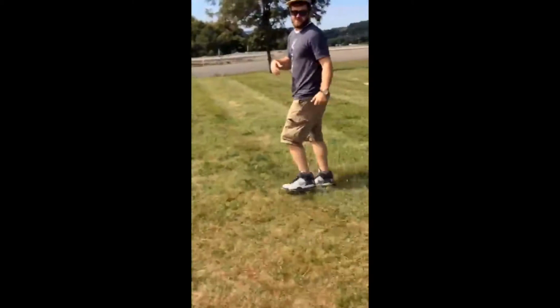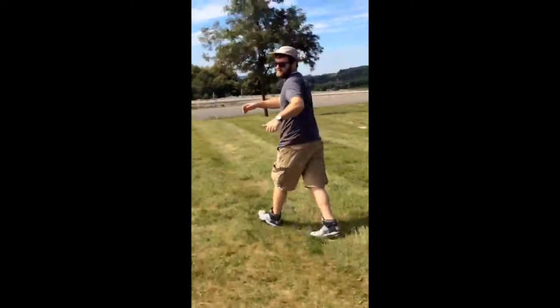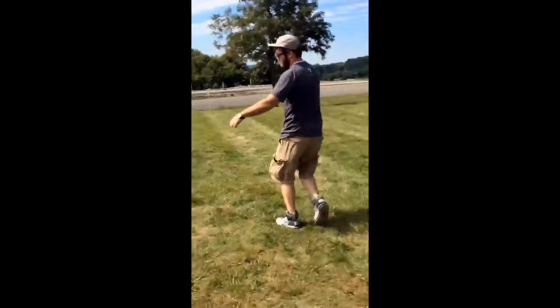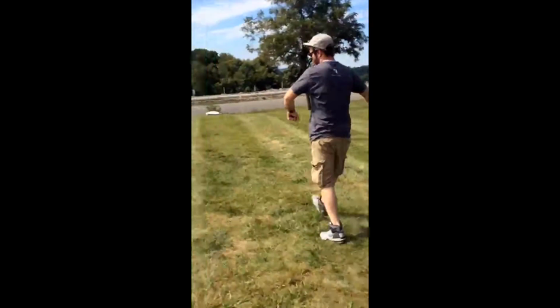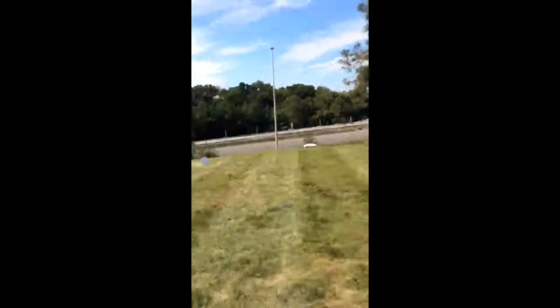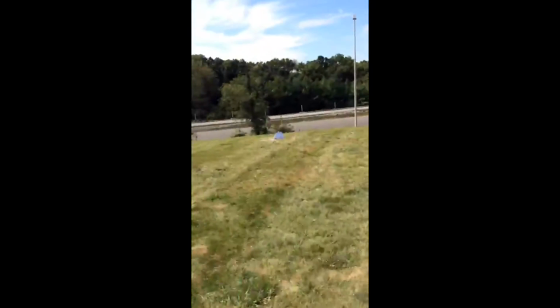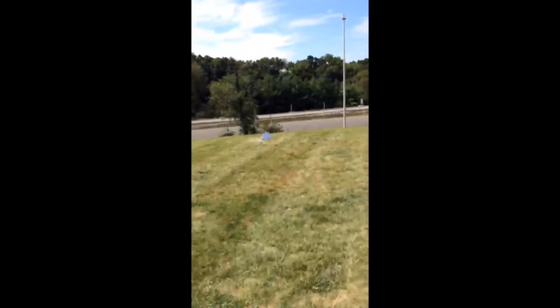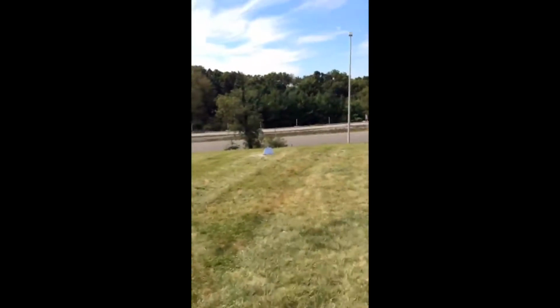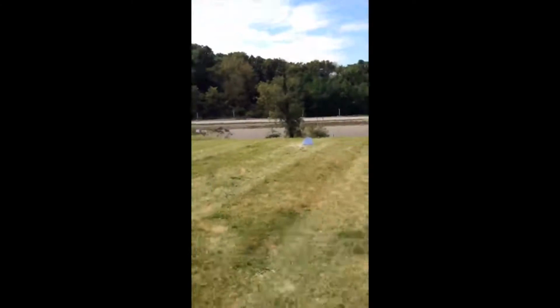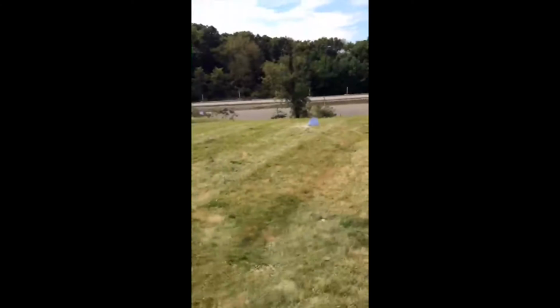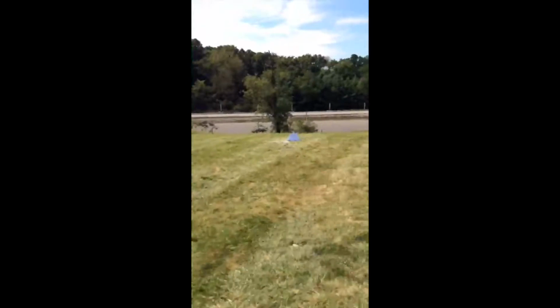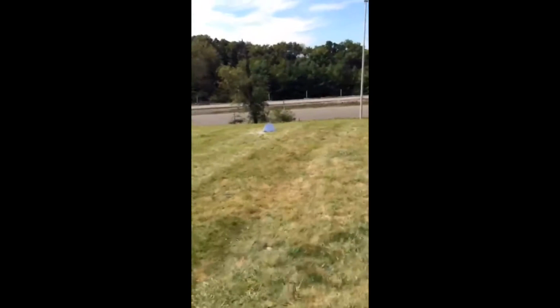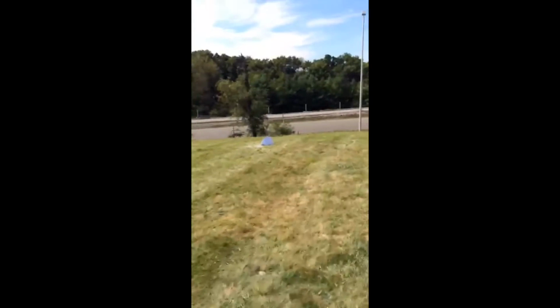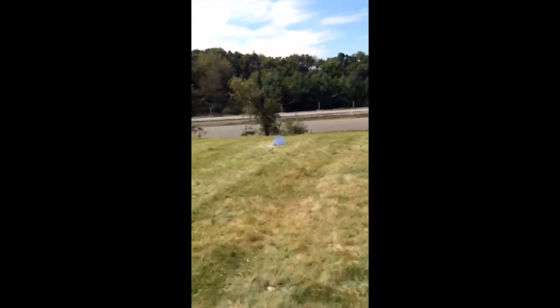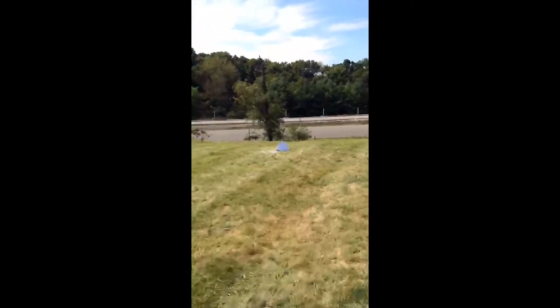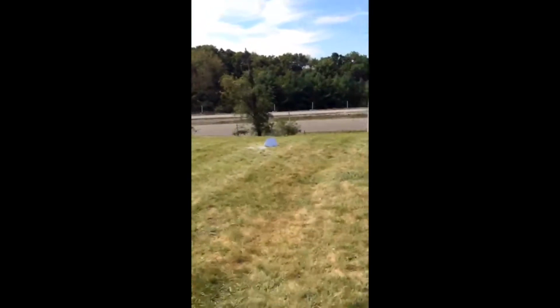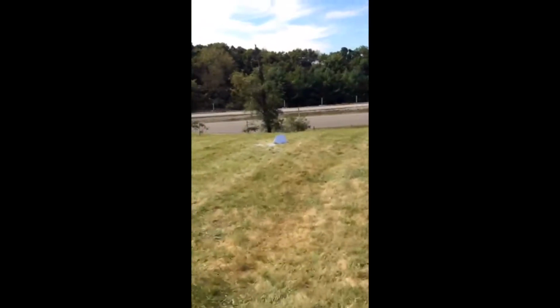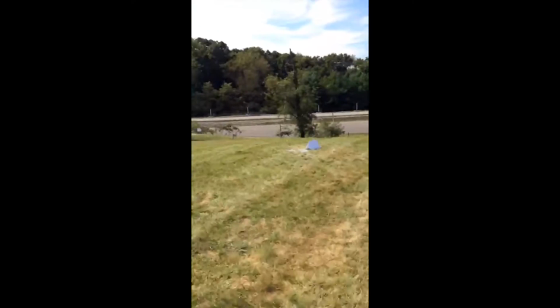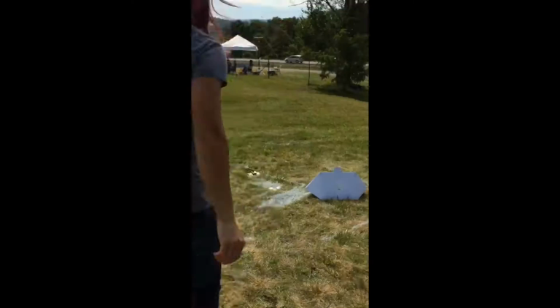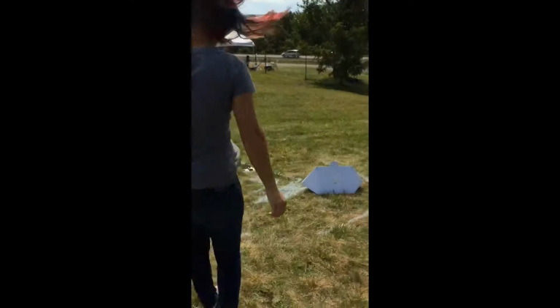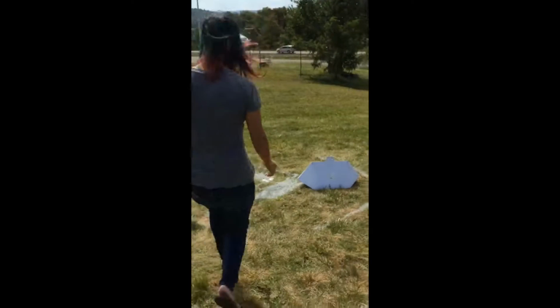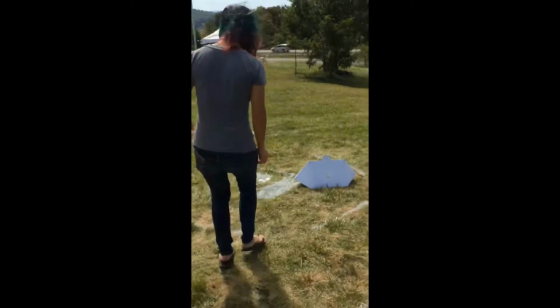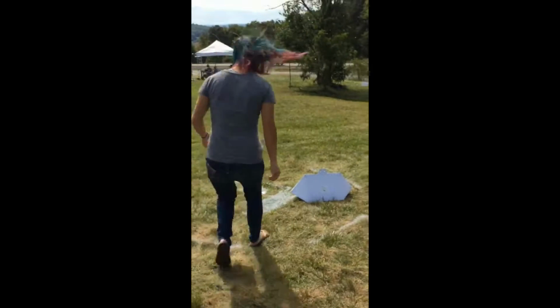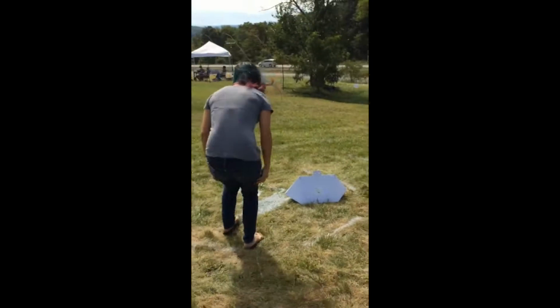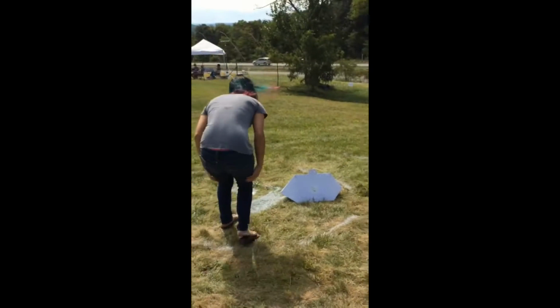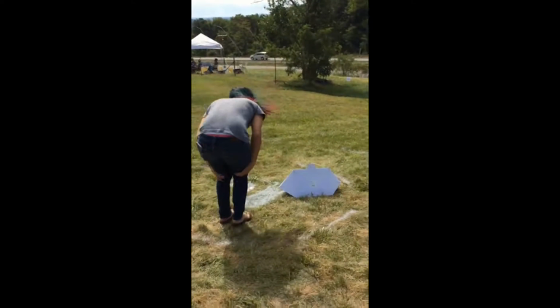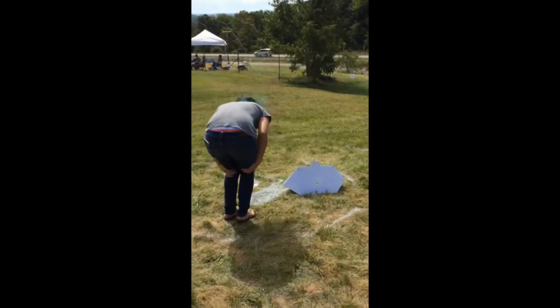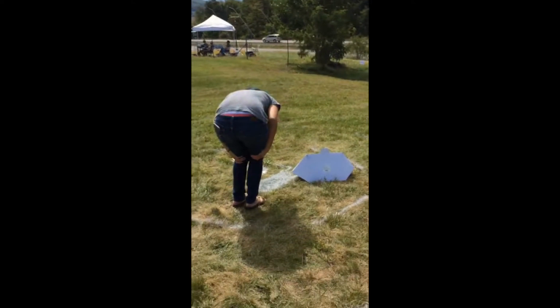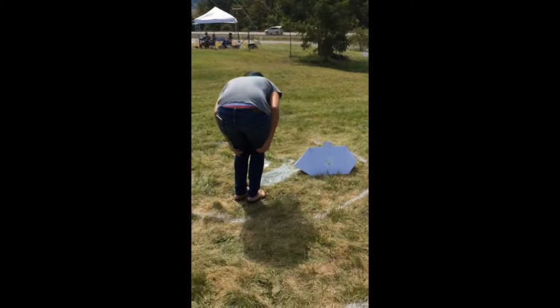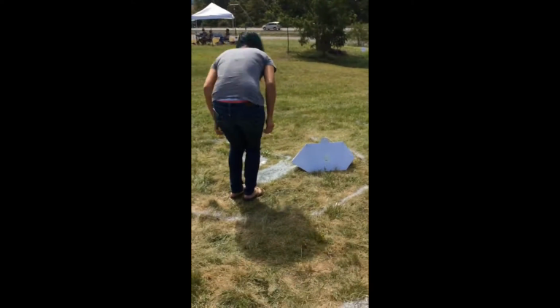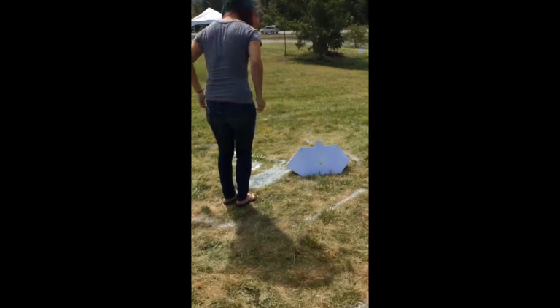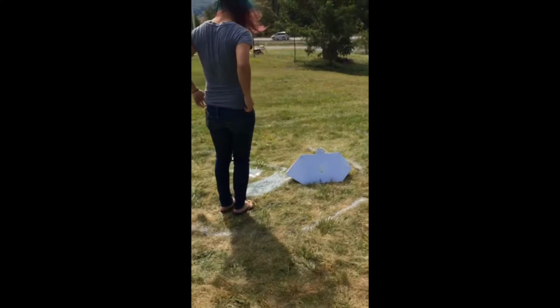After the drone cleared the drop site, we were able to retrieve our burritos, which came in a fancy sealed box to protect our precious cargo inside.